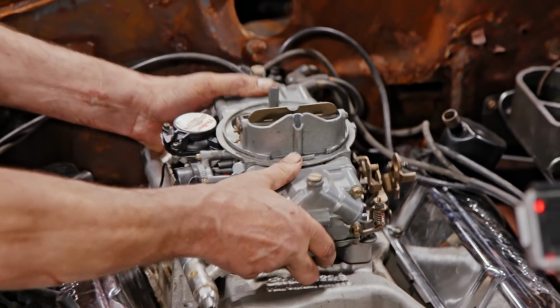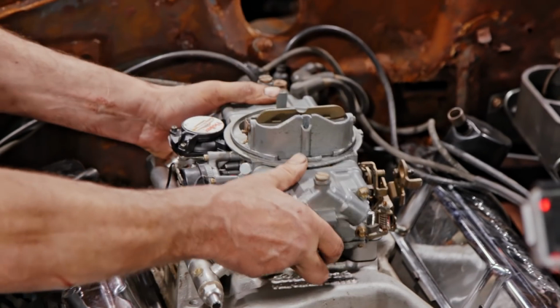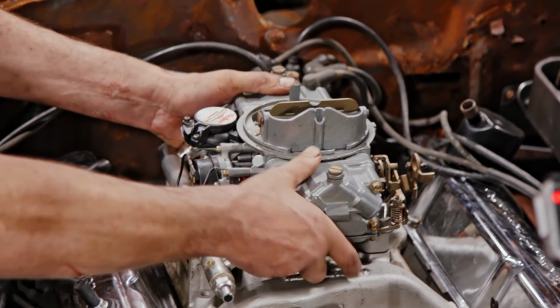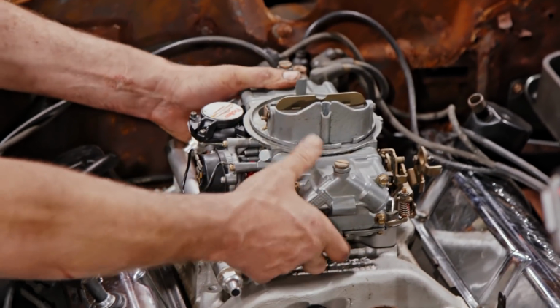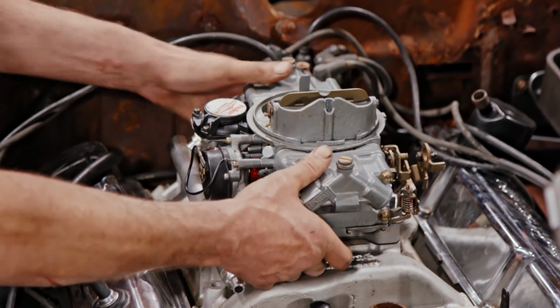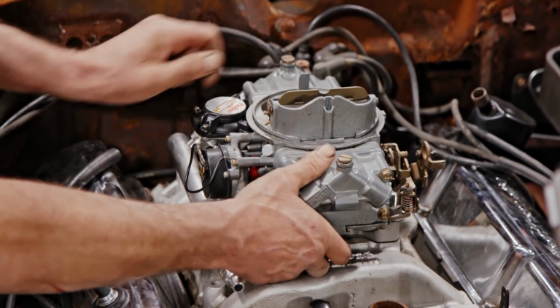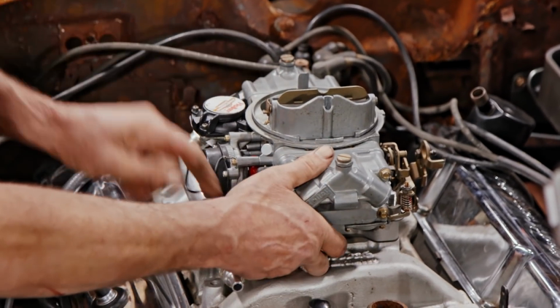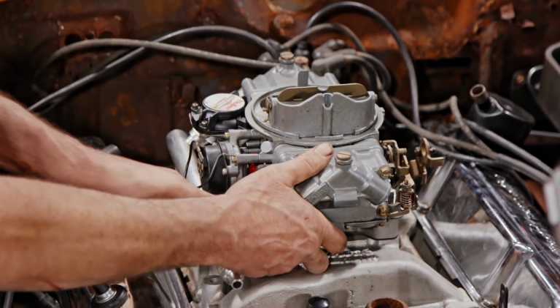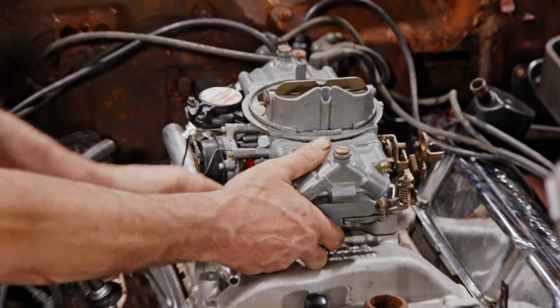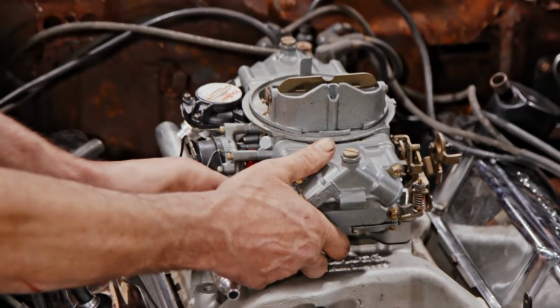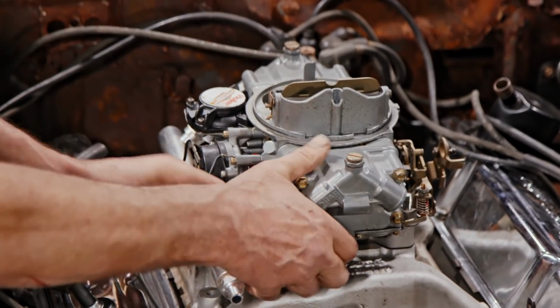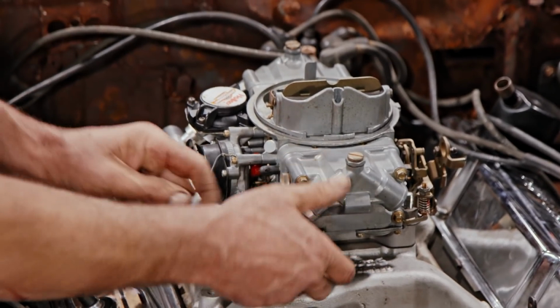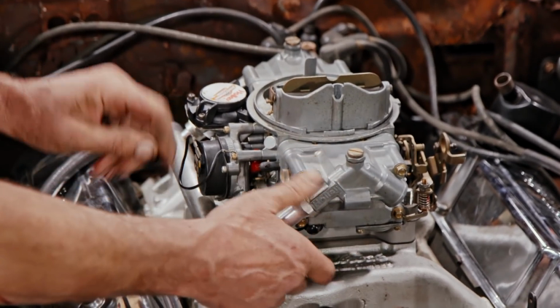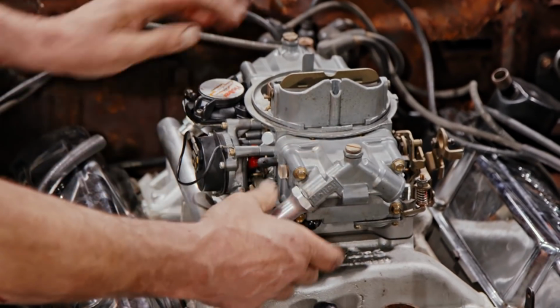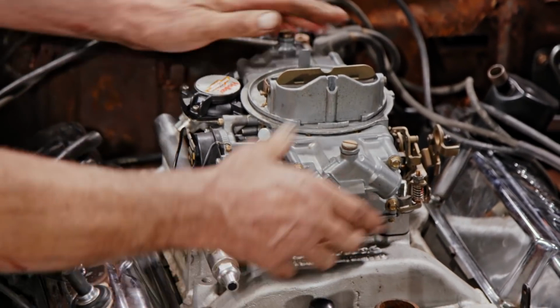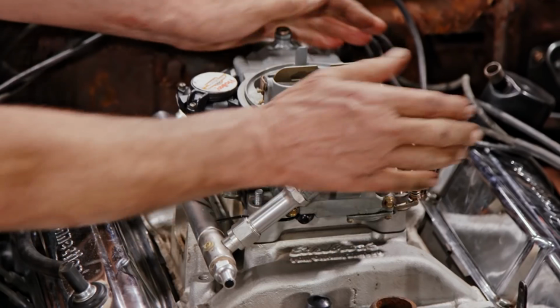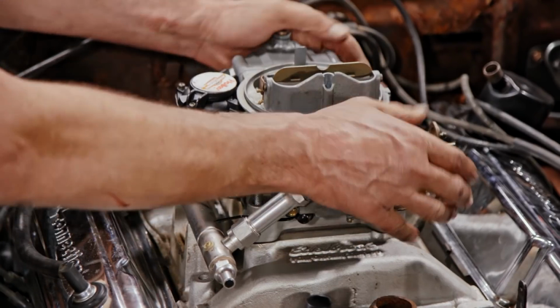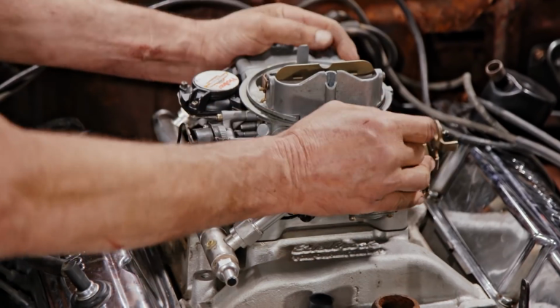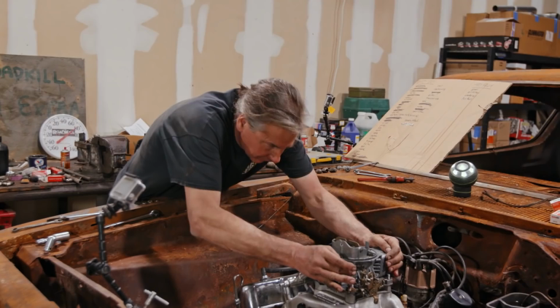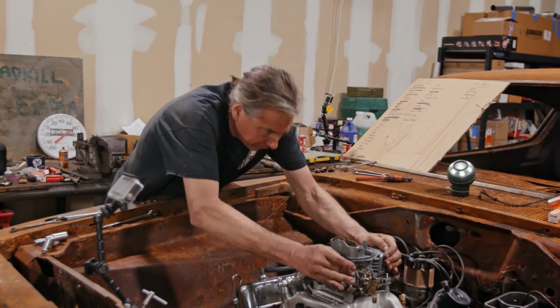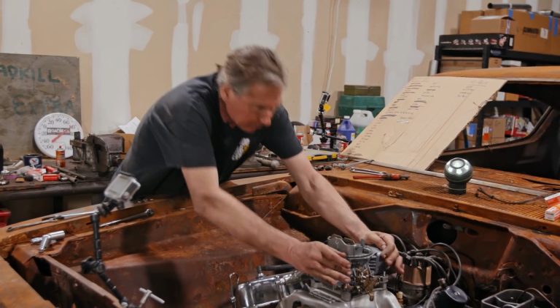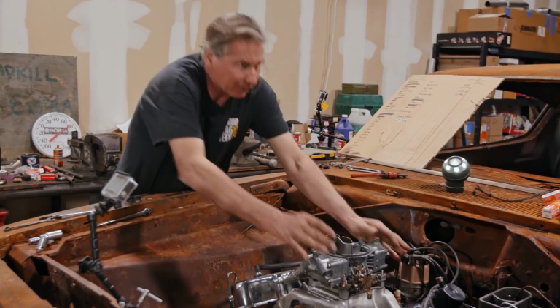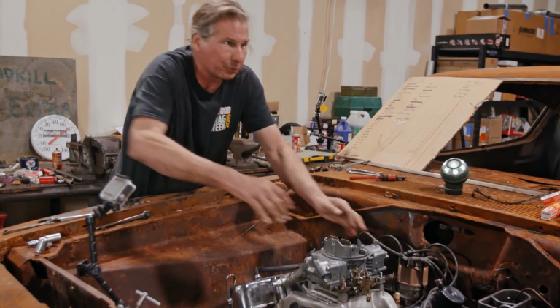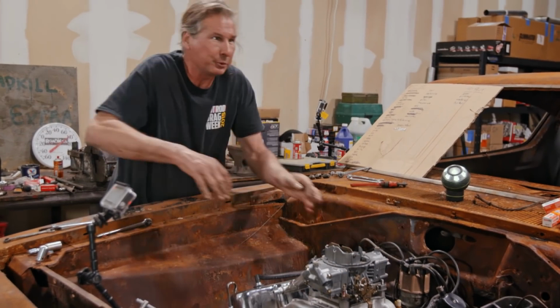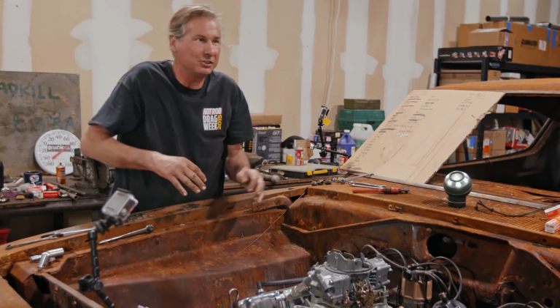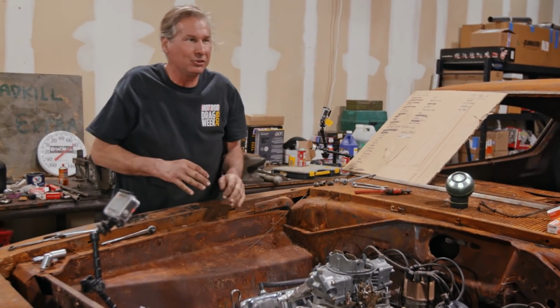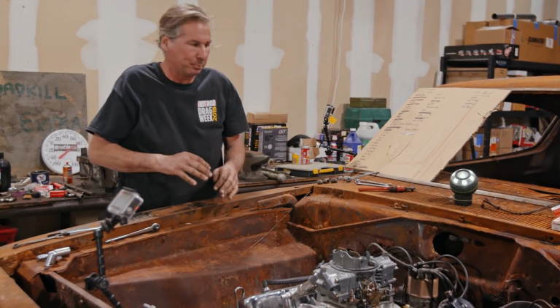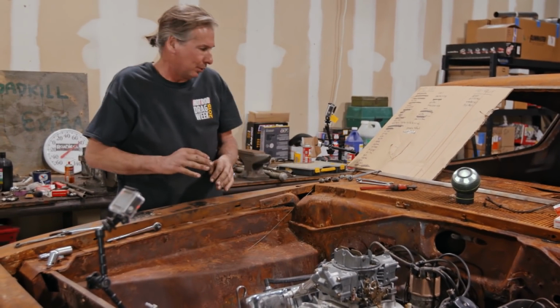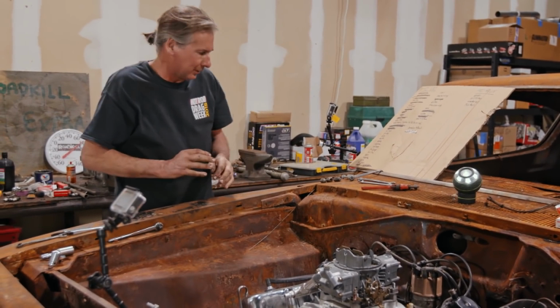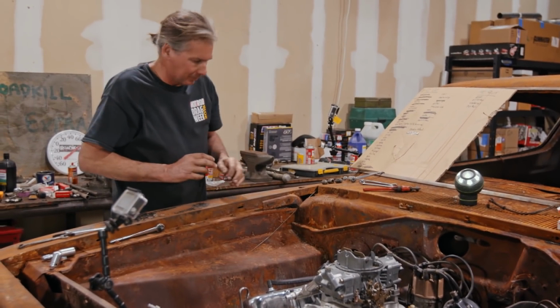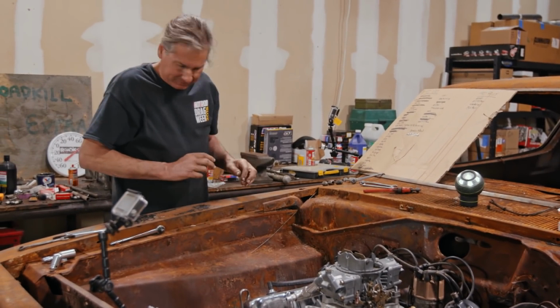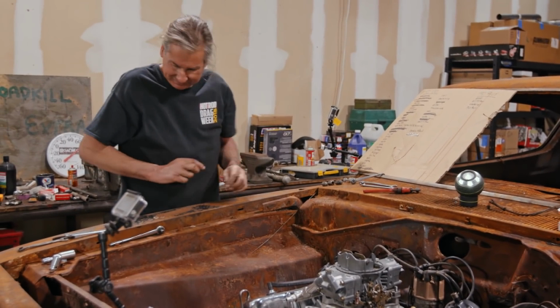The secondaries might open a little slow — but not when the 318 is pulling on them.